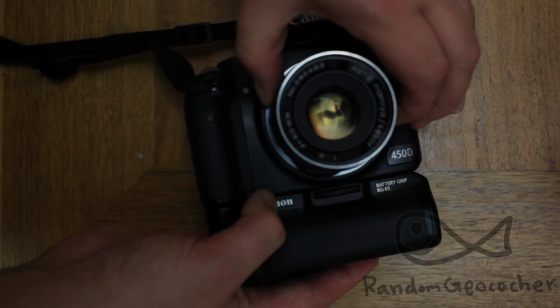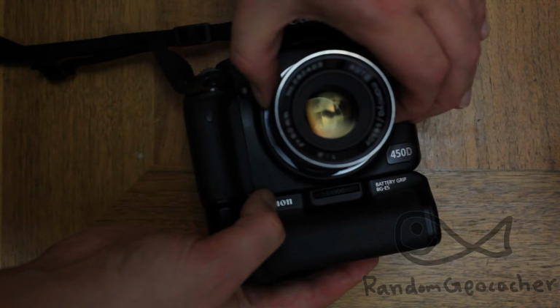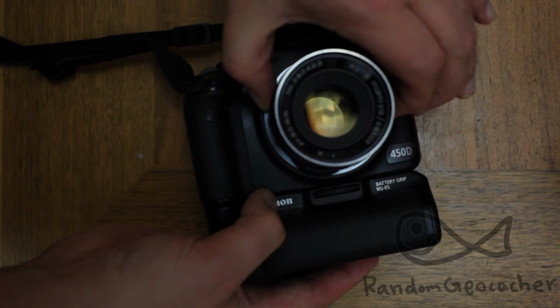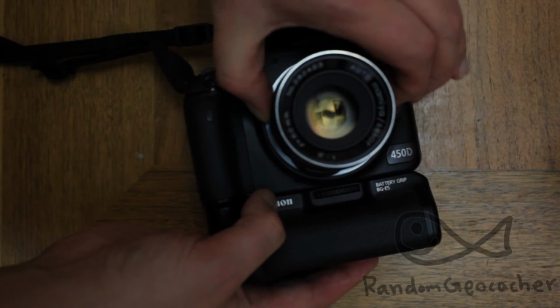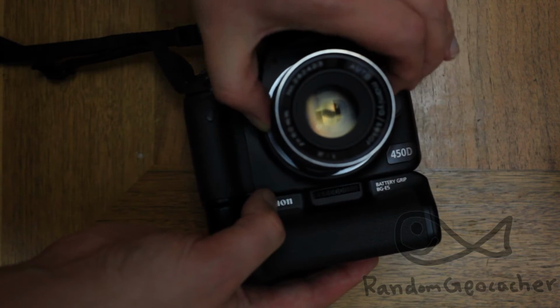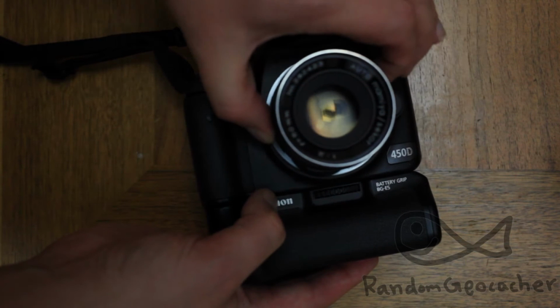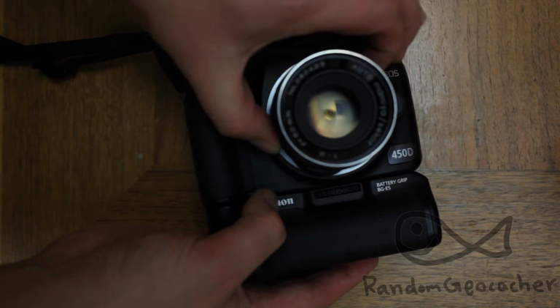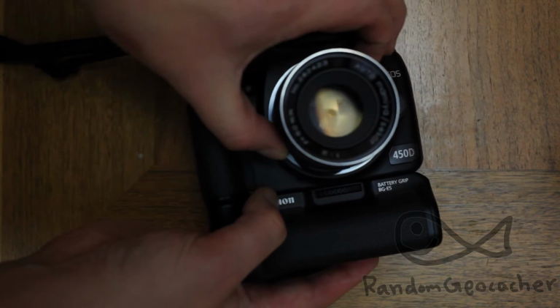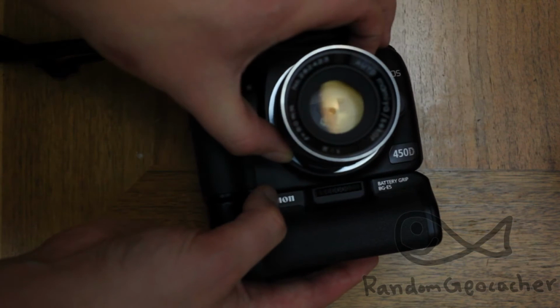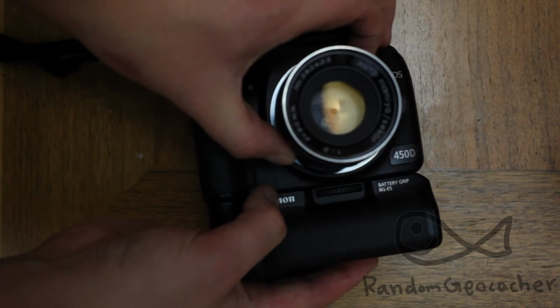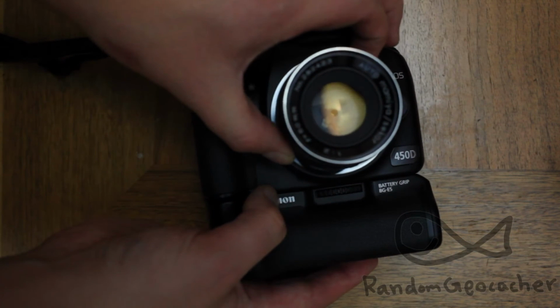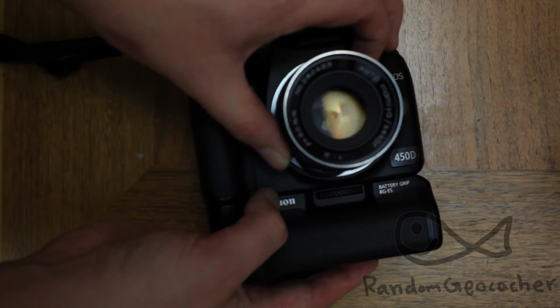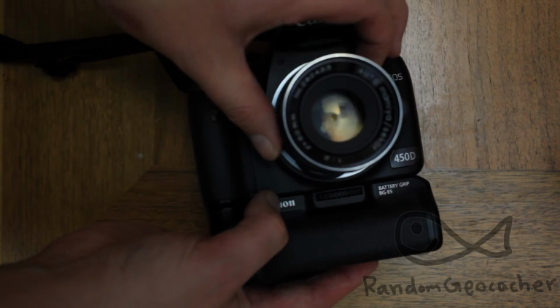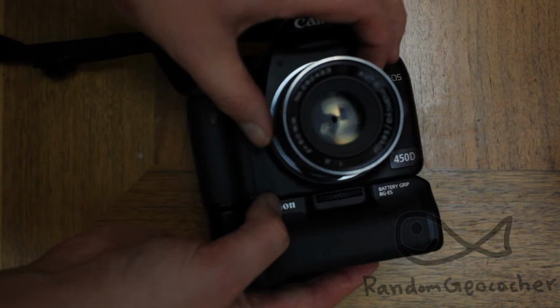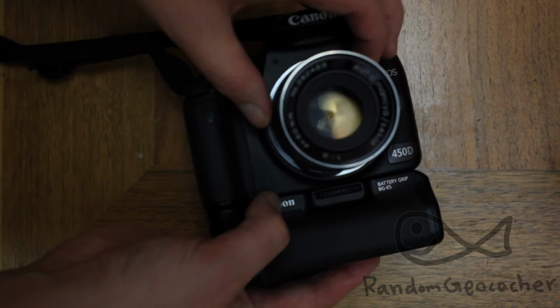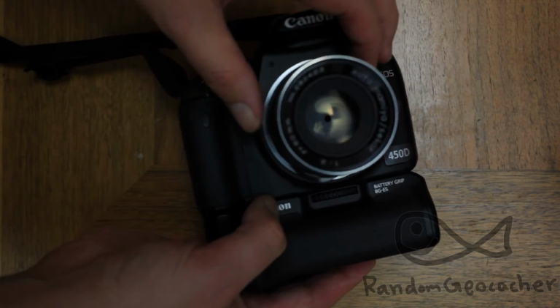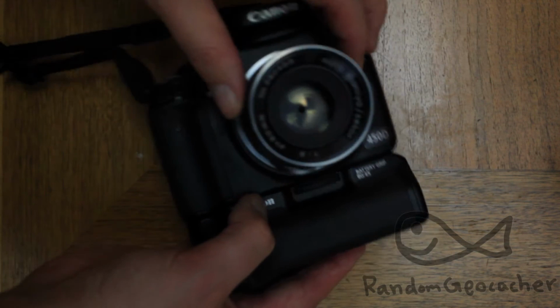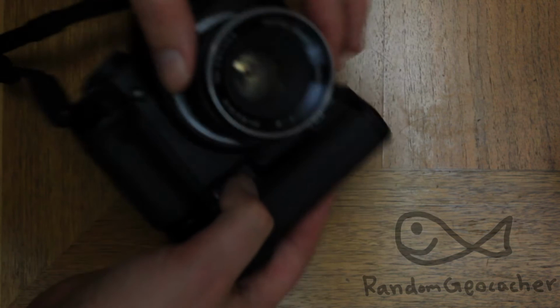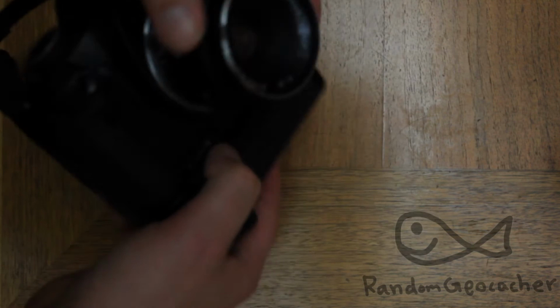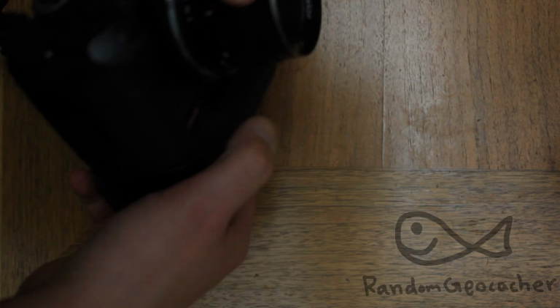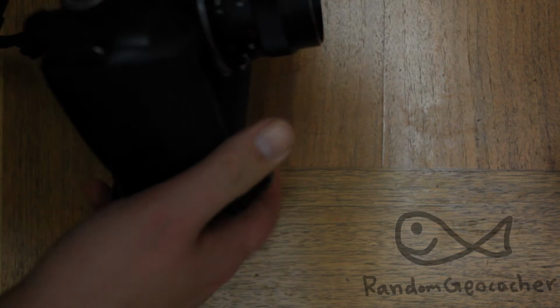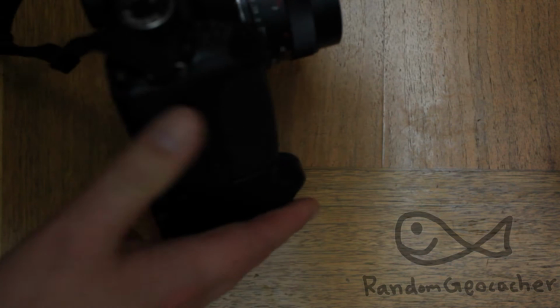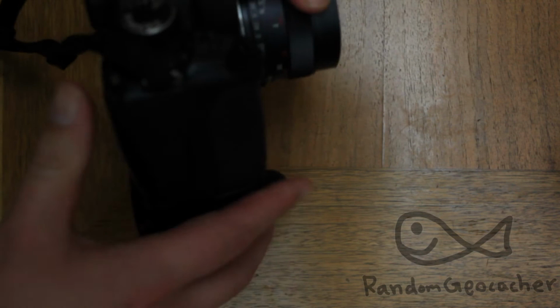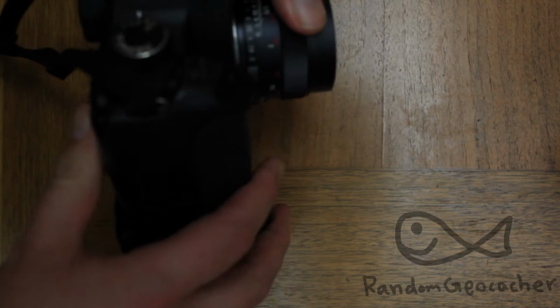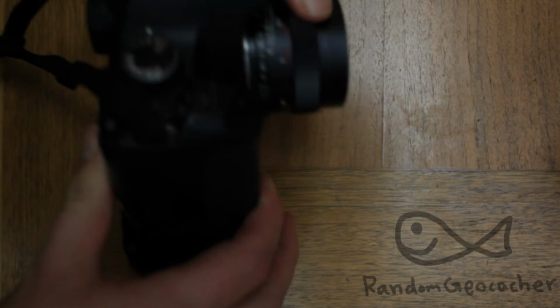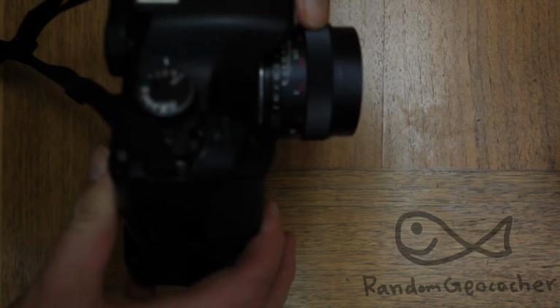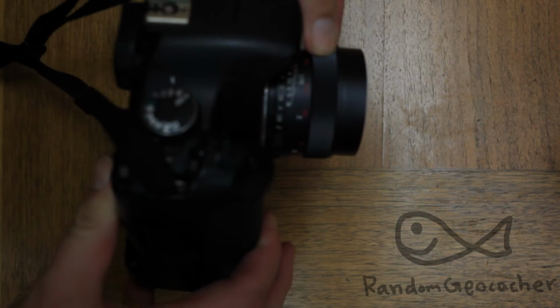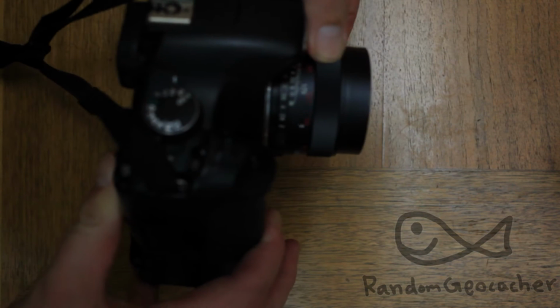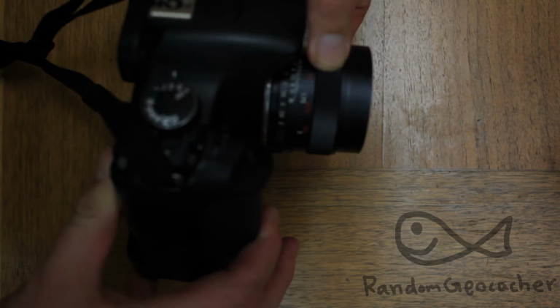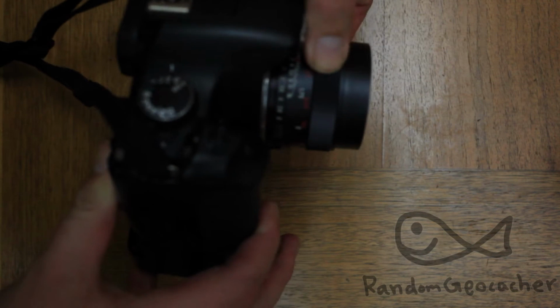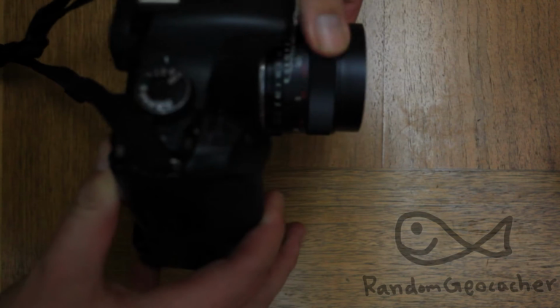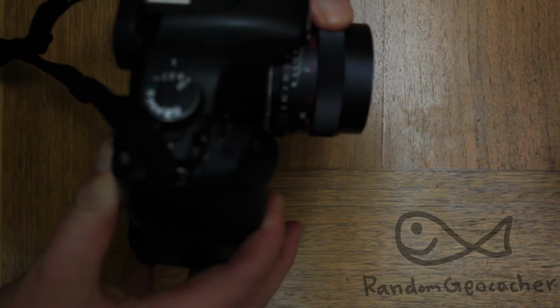You open it up and you close it down, and you do manual focusing.